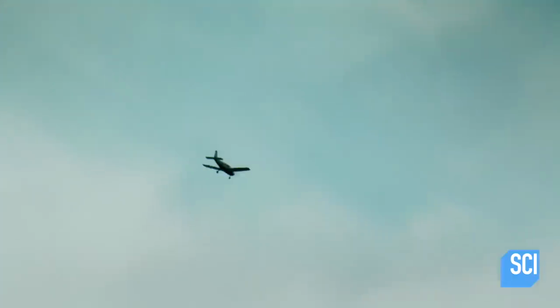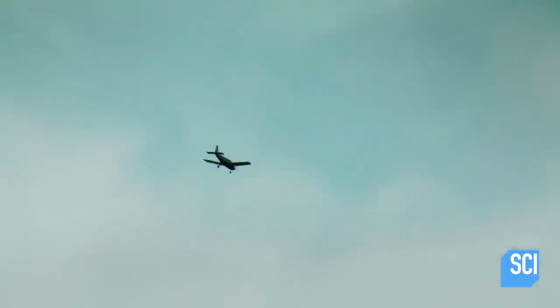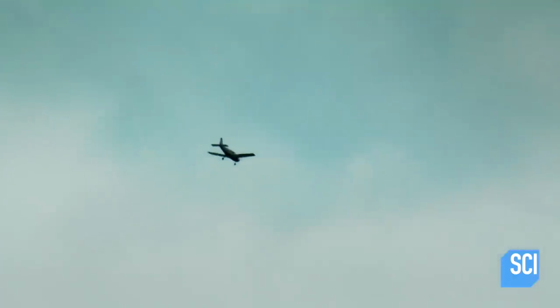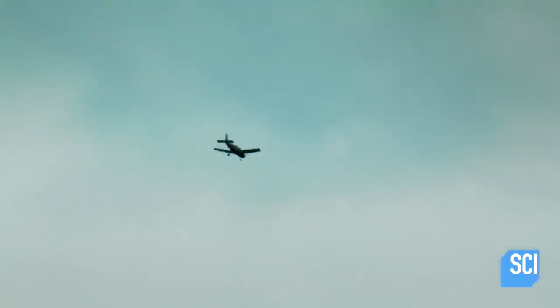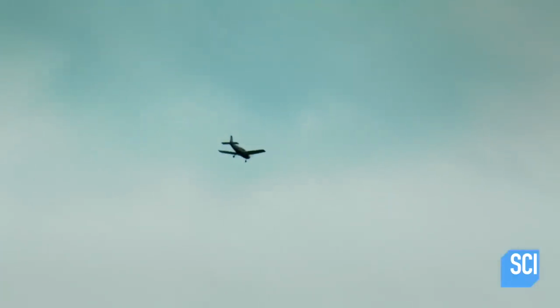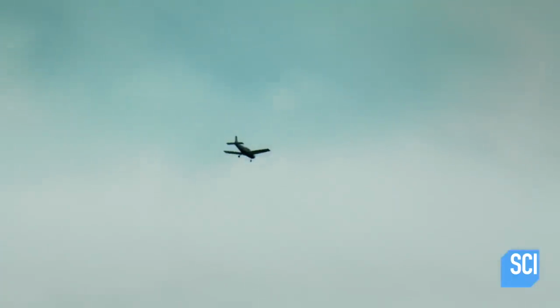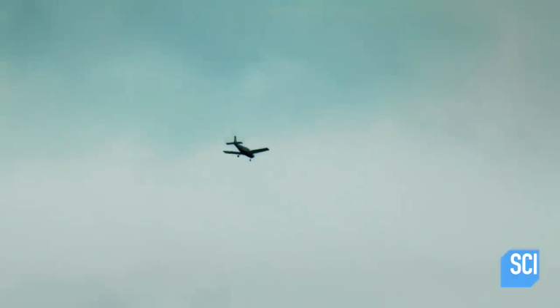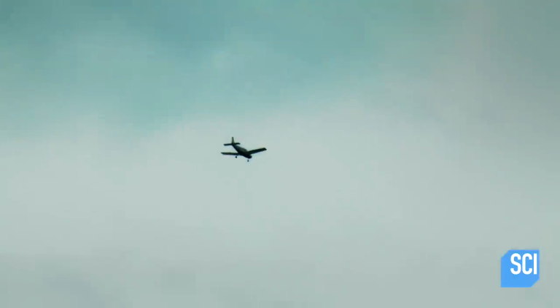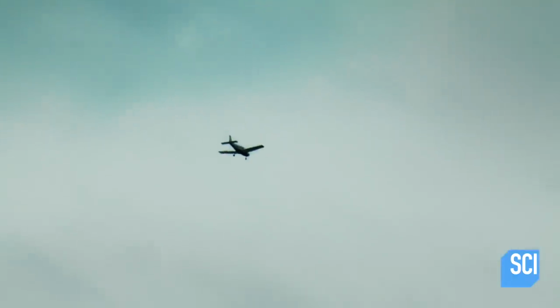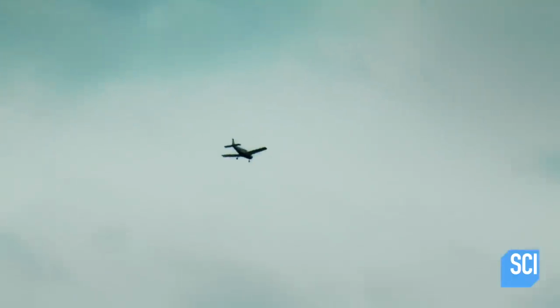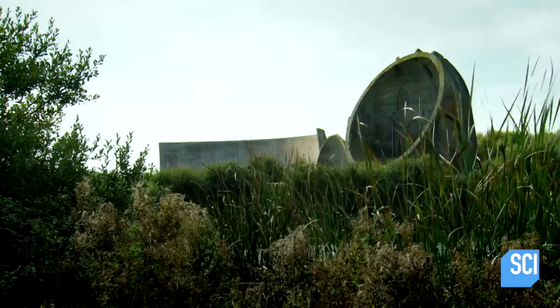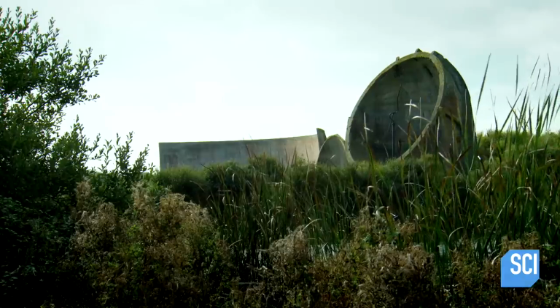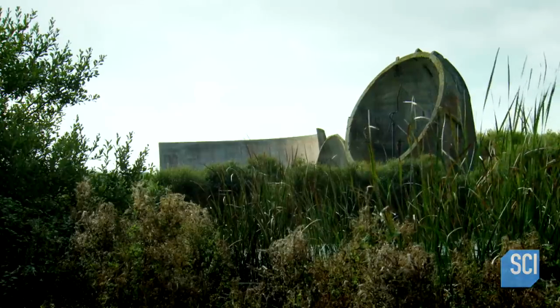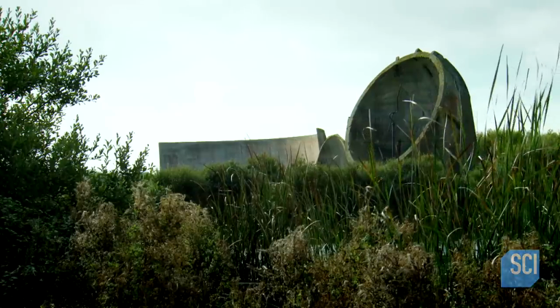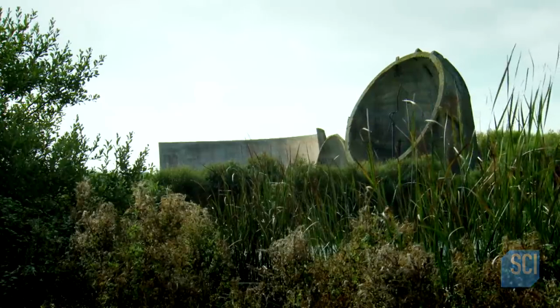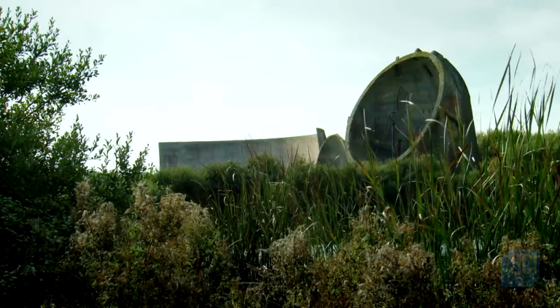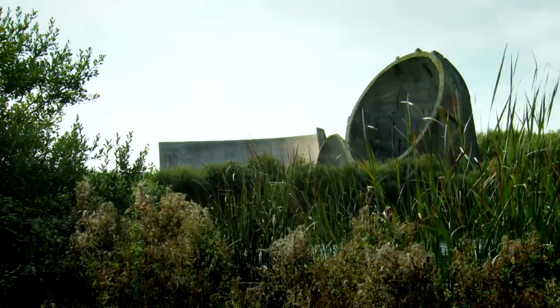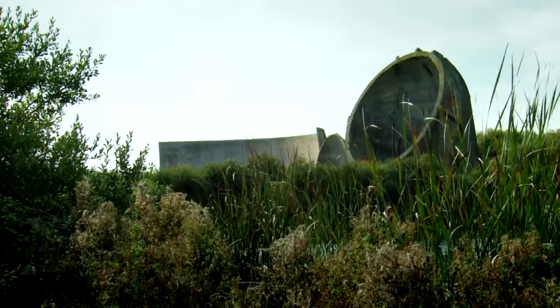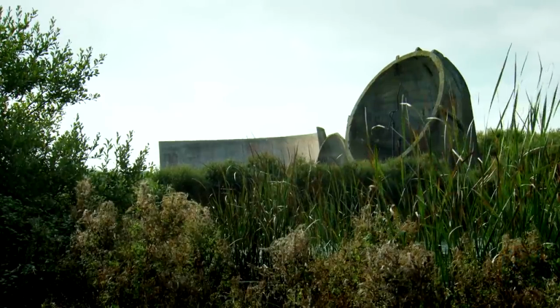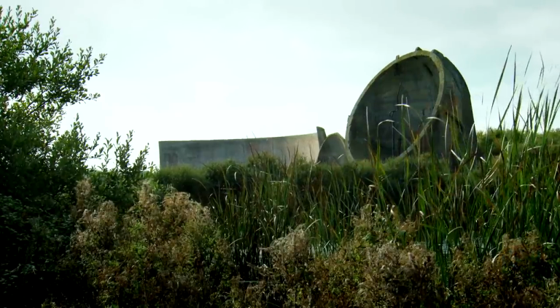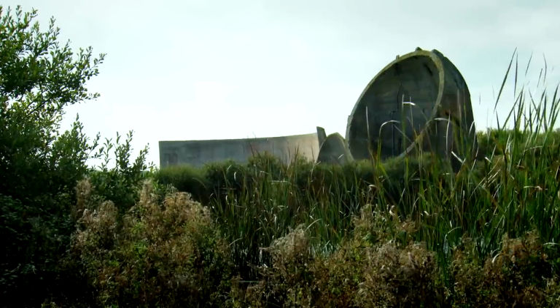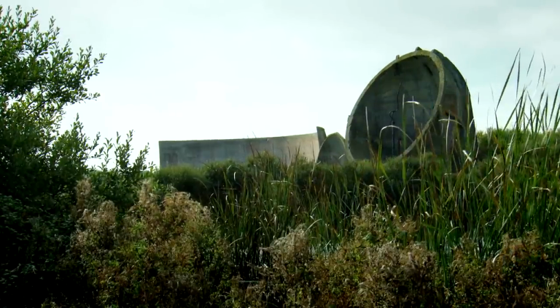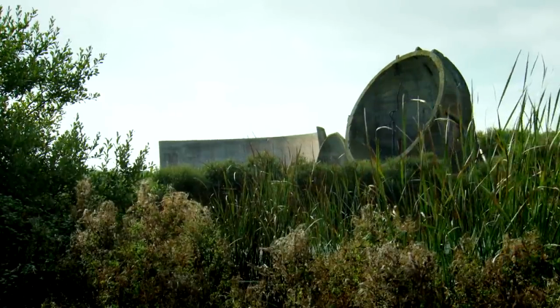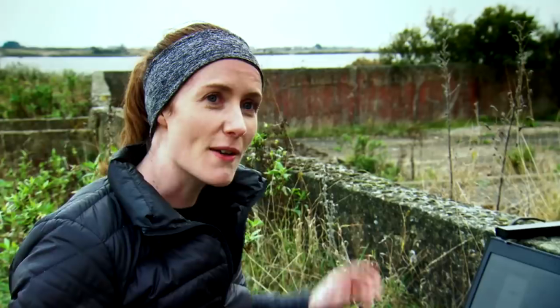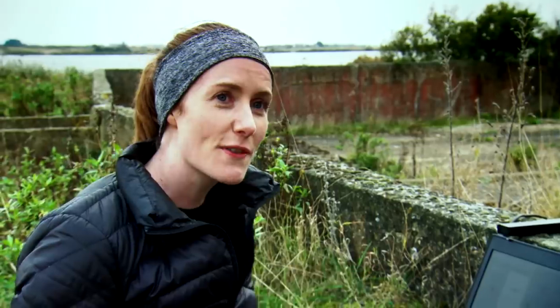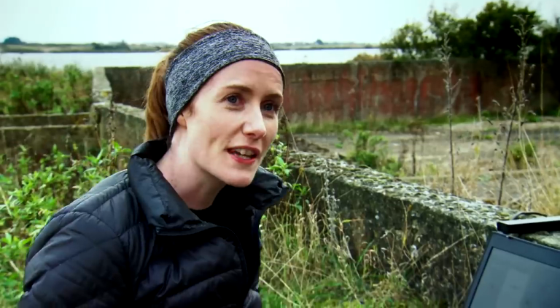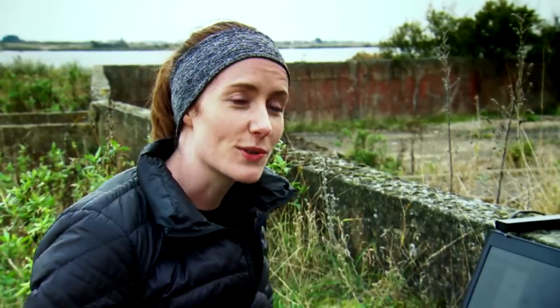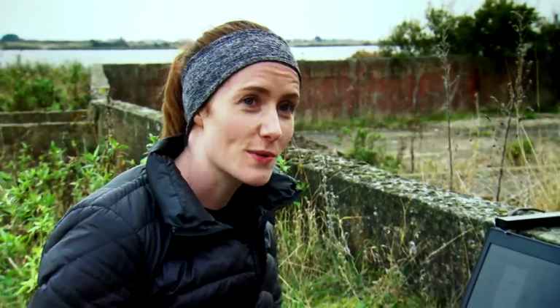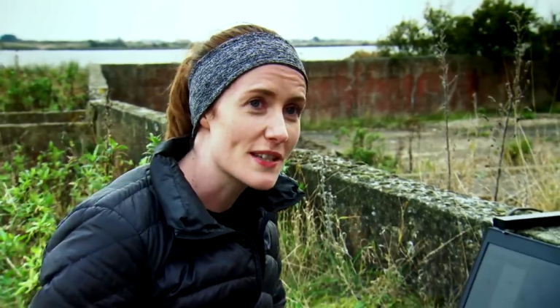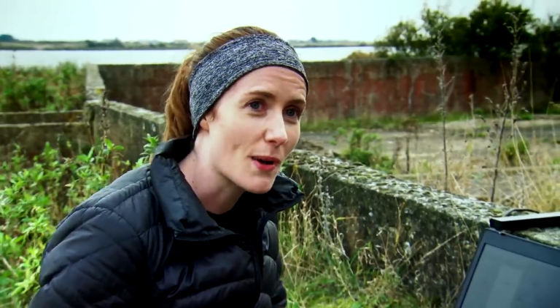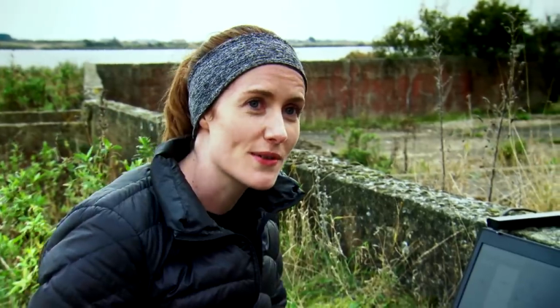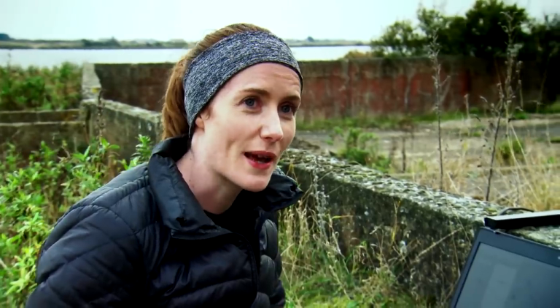Historically, we could use these sound mirrors to detect airplanes about 15 or 20 miles away.